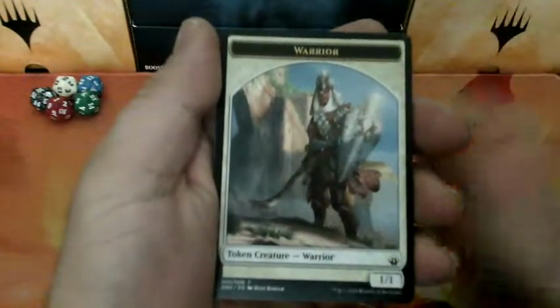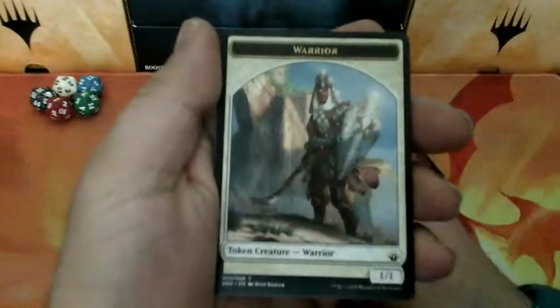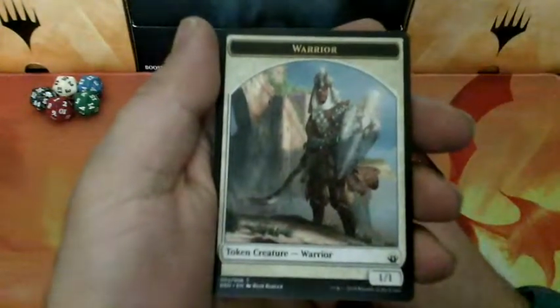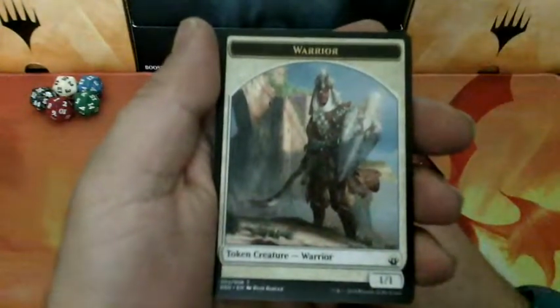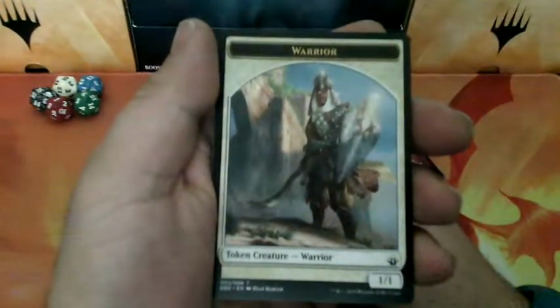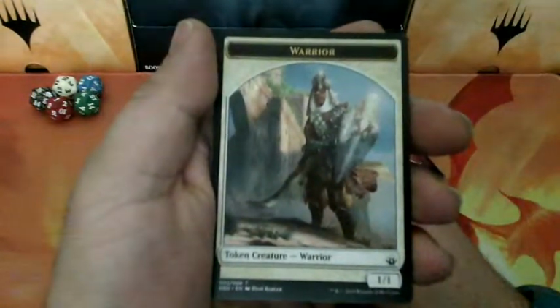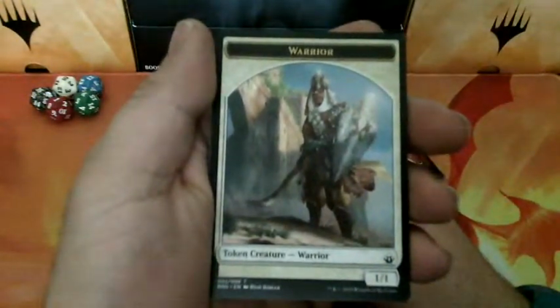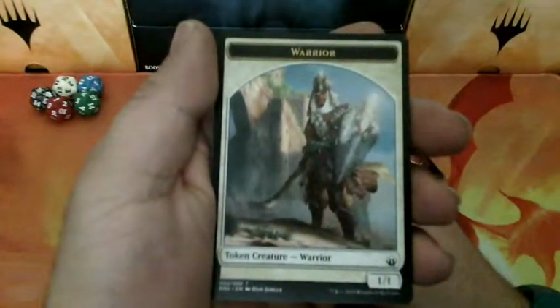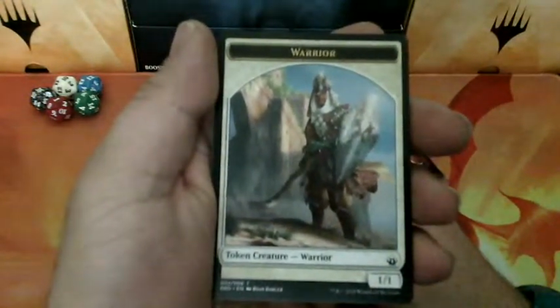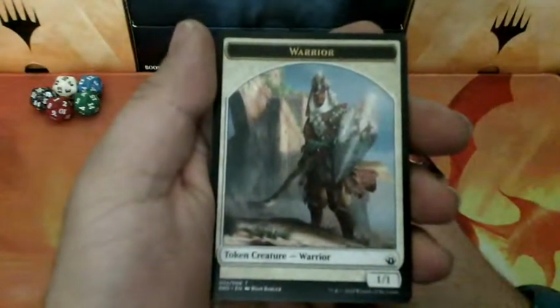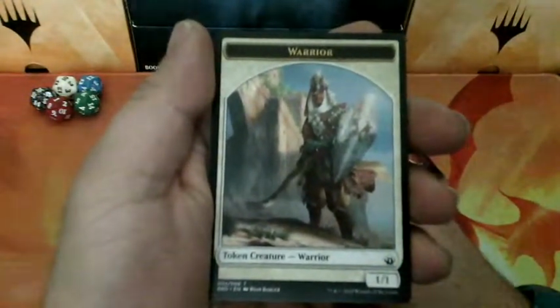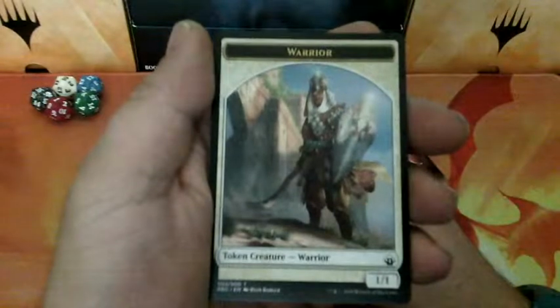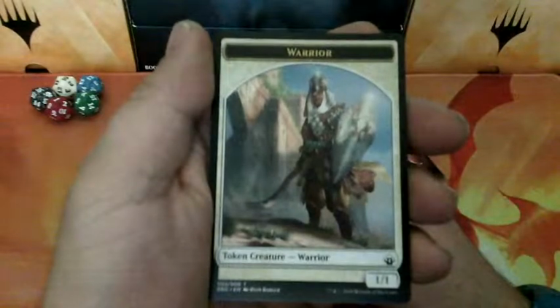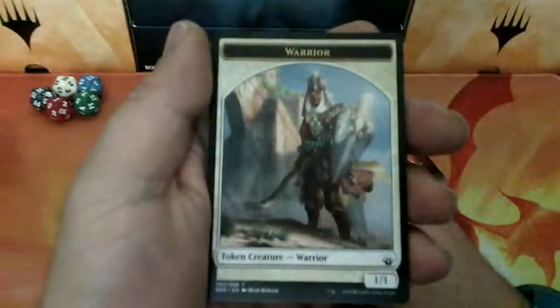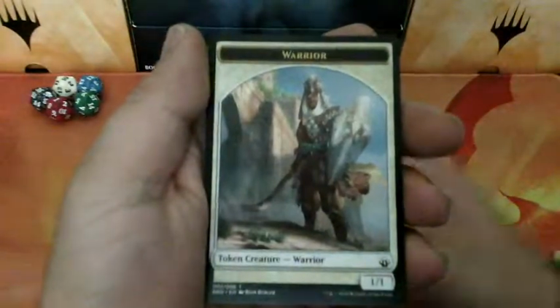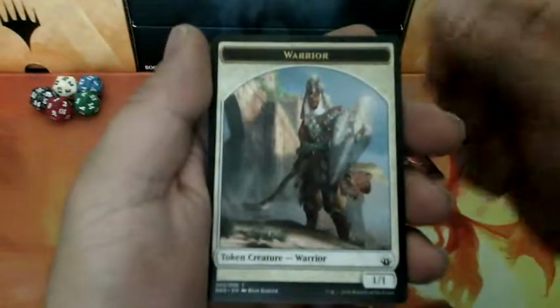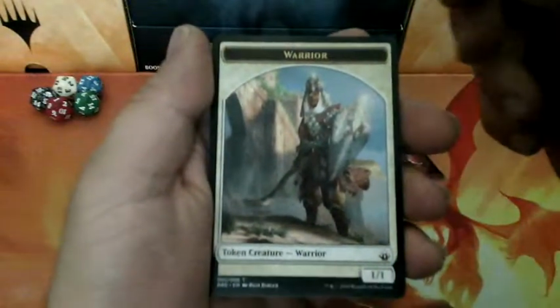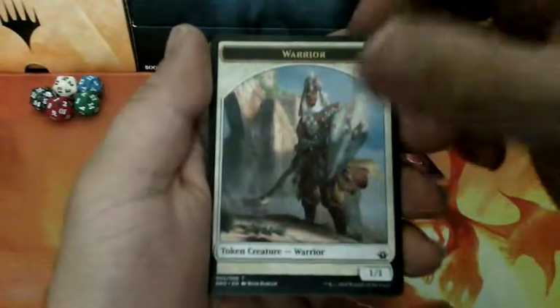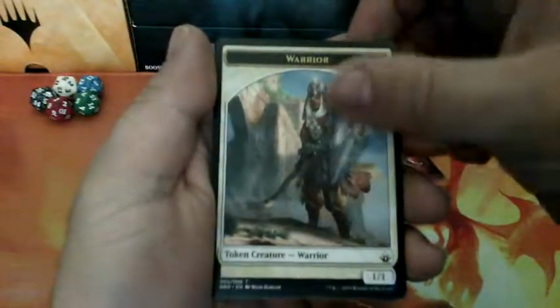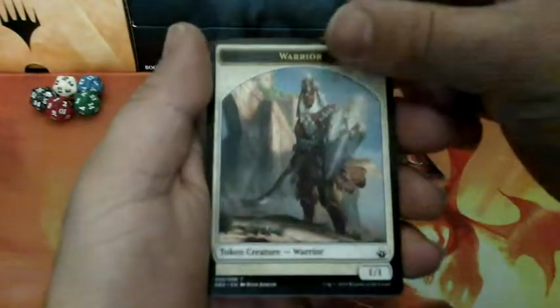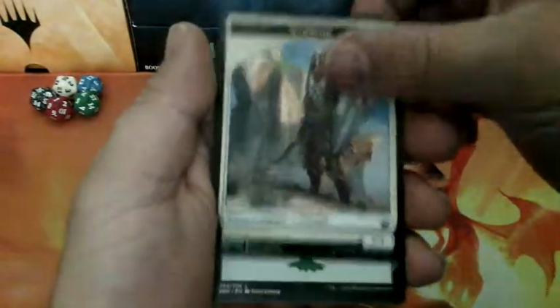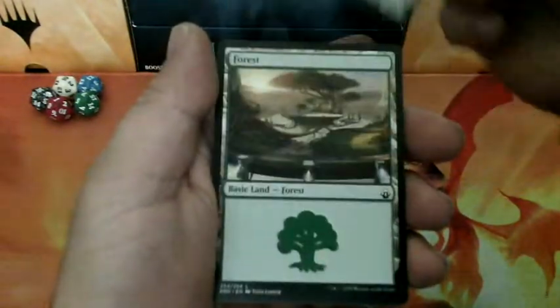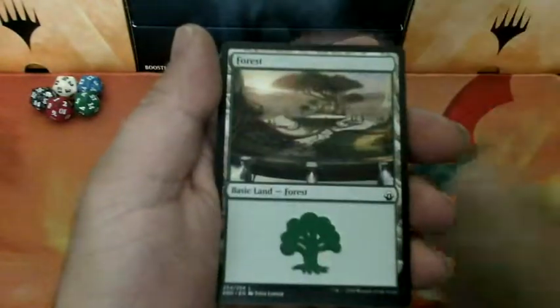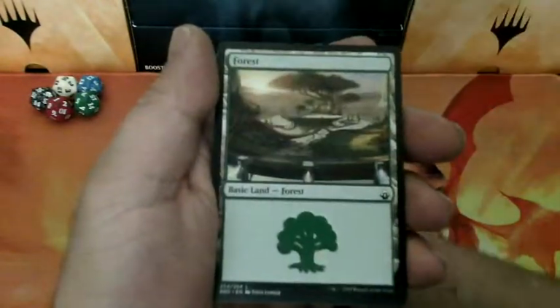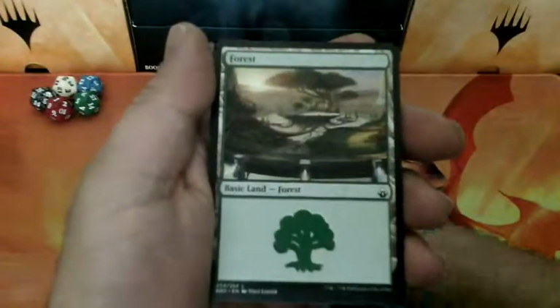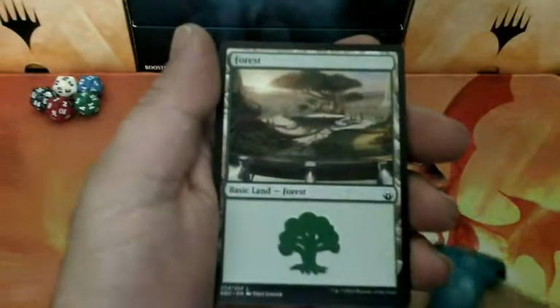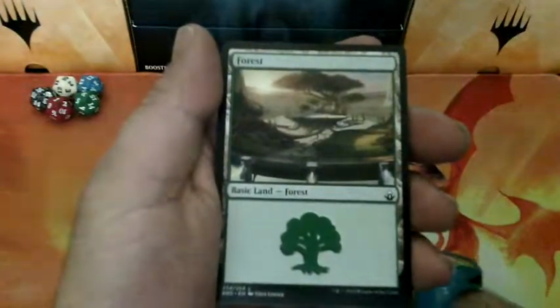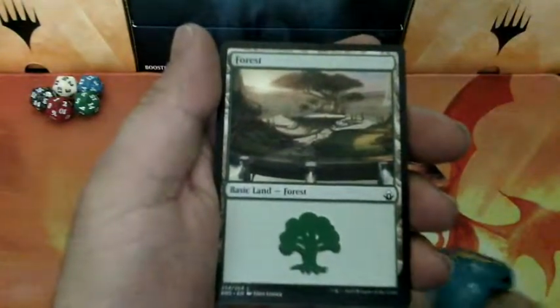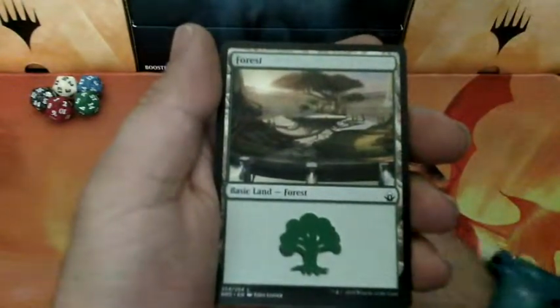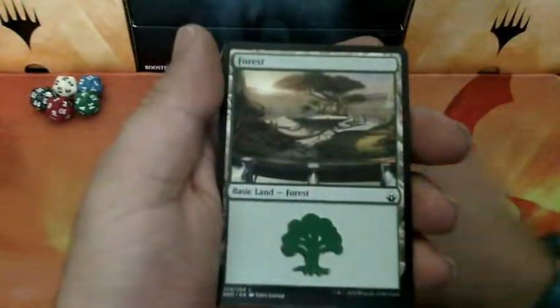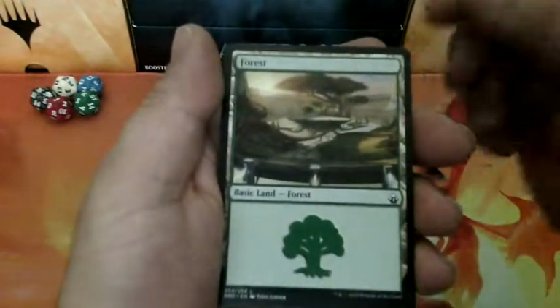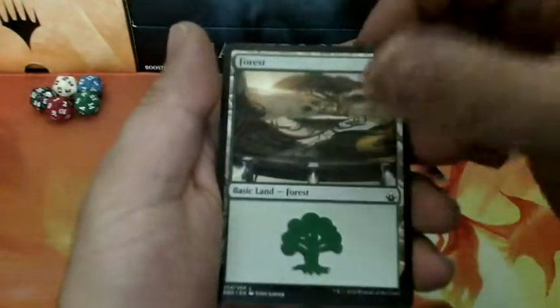And this booster comes with the Warrior Token Creature, 1-1. Here we have a Forest.